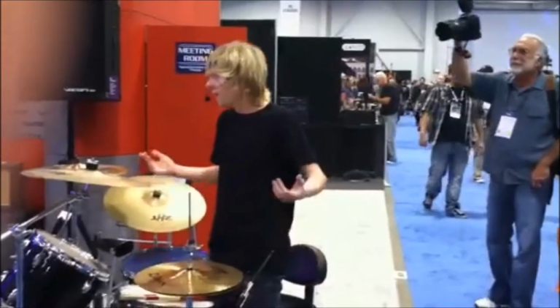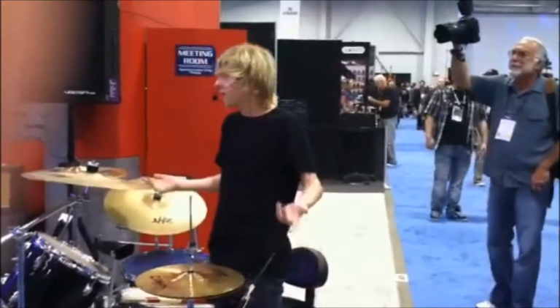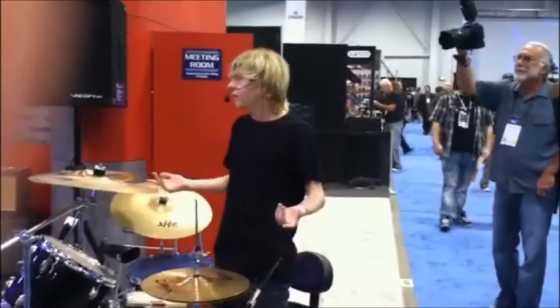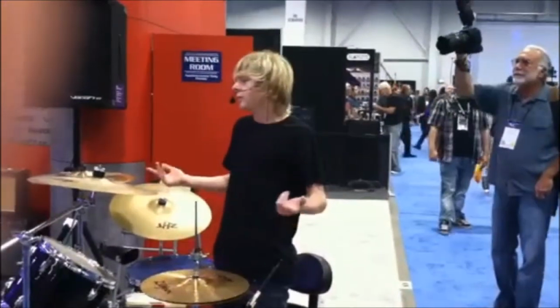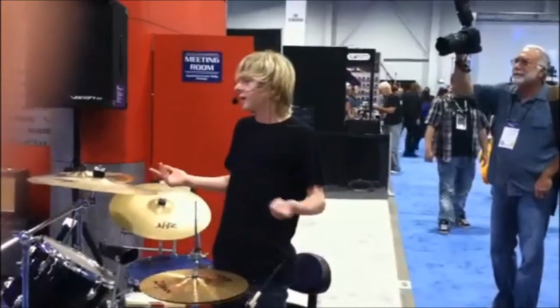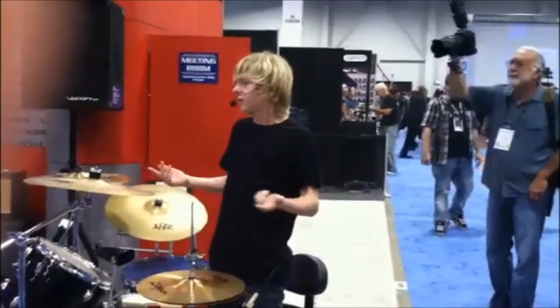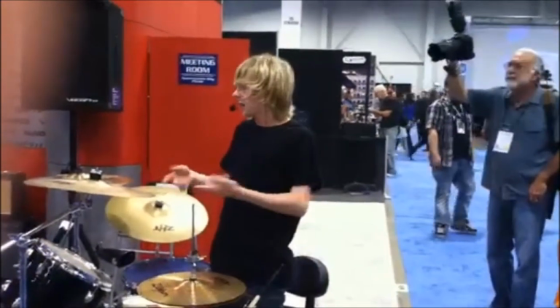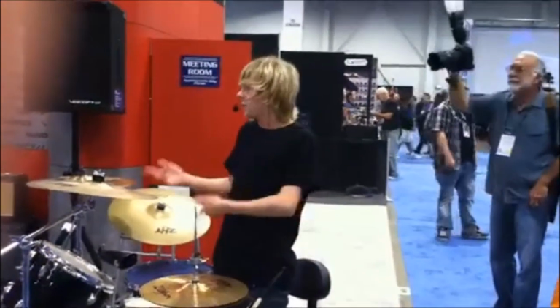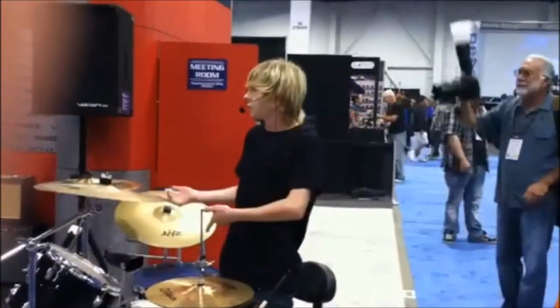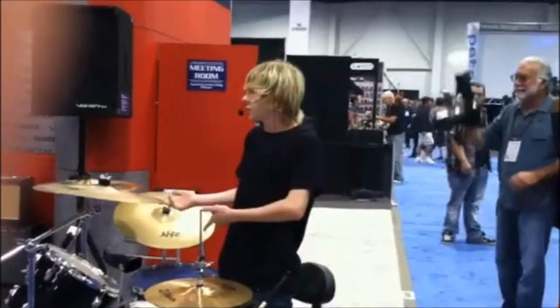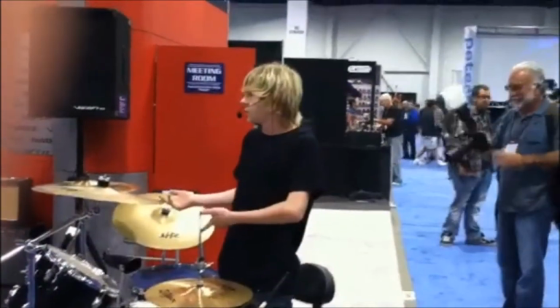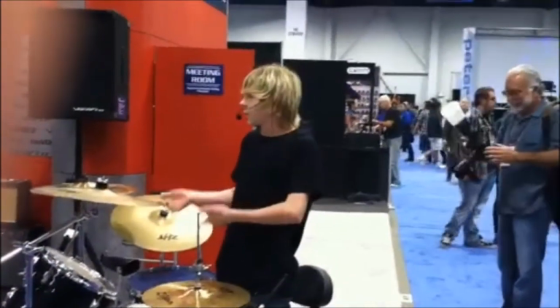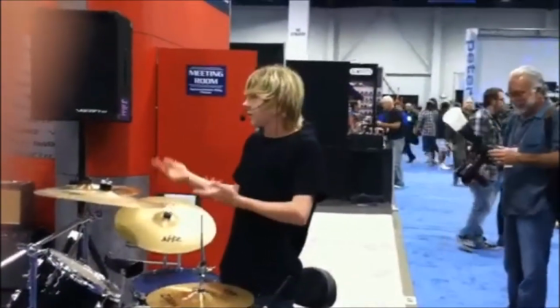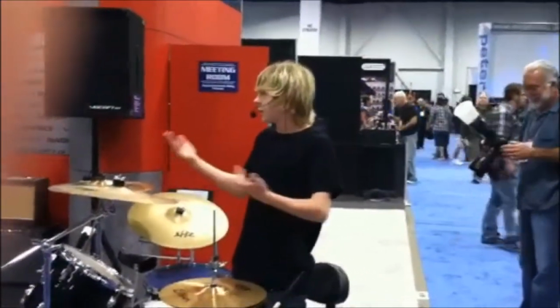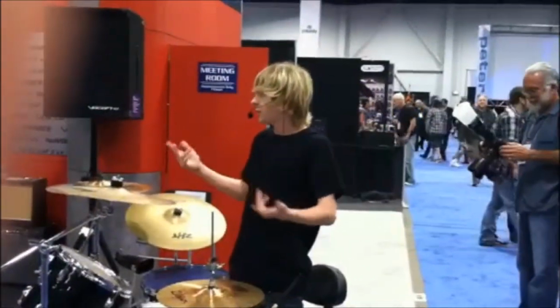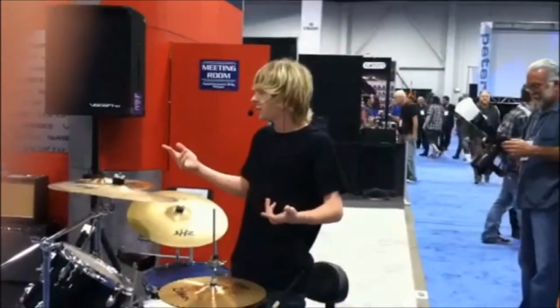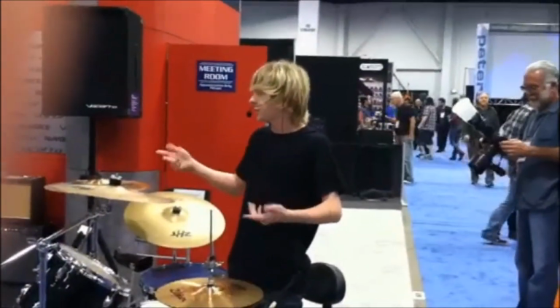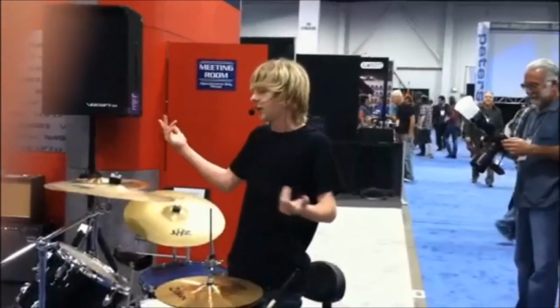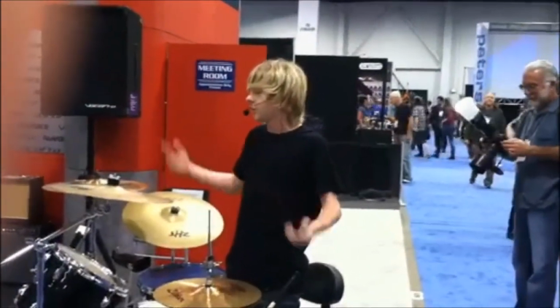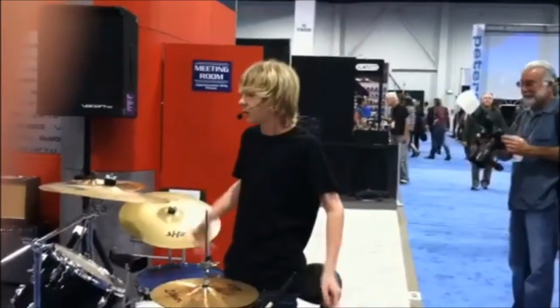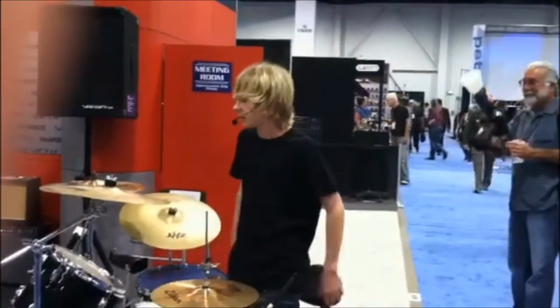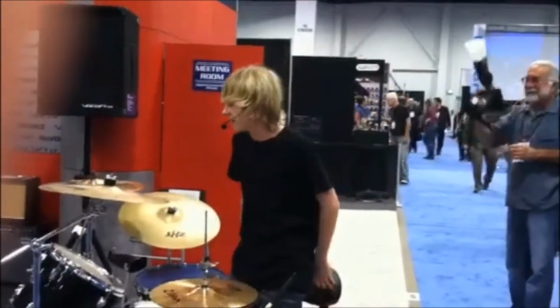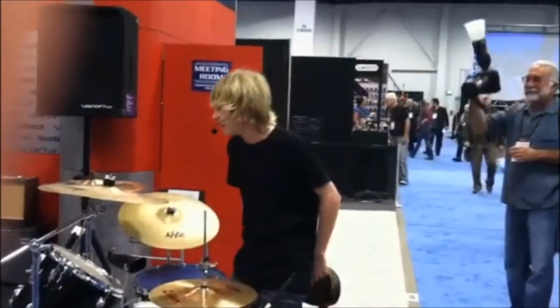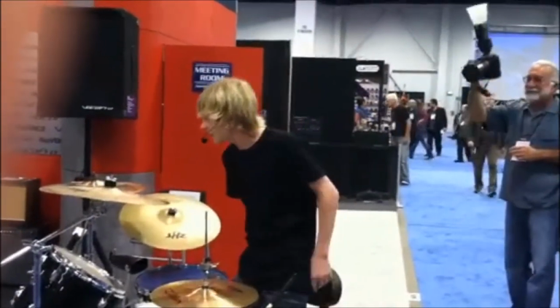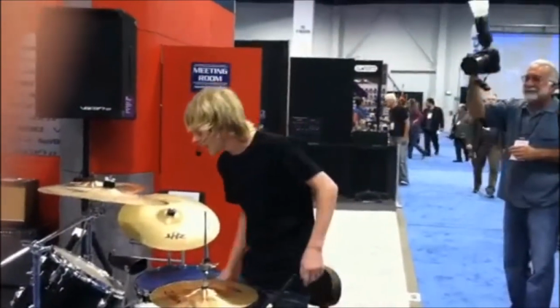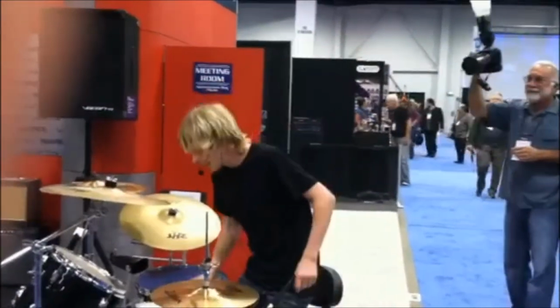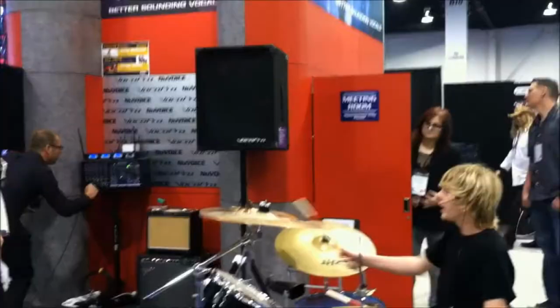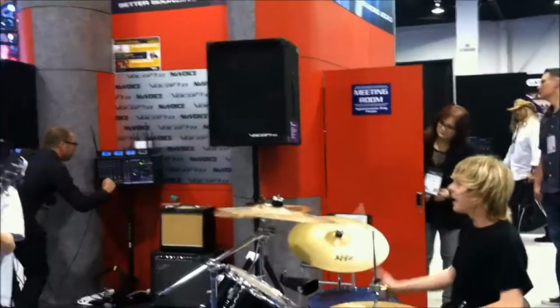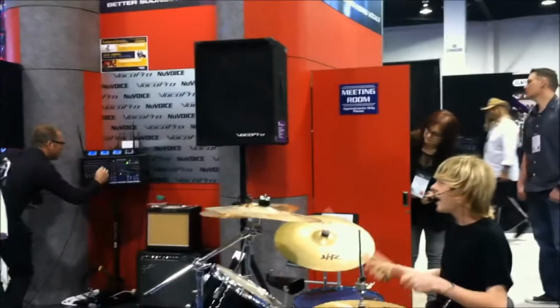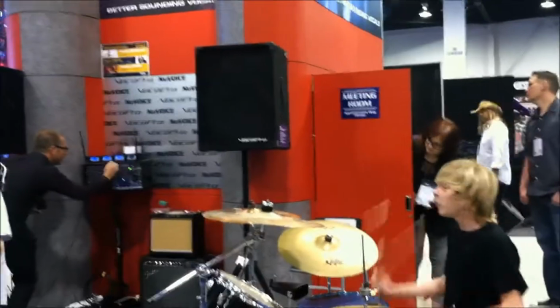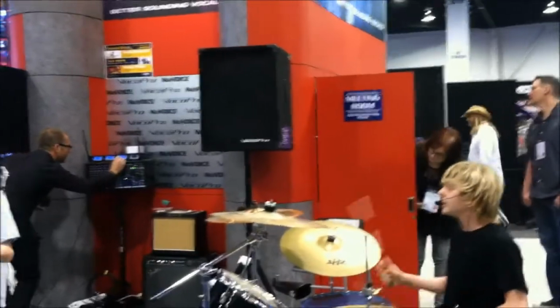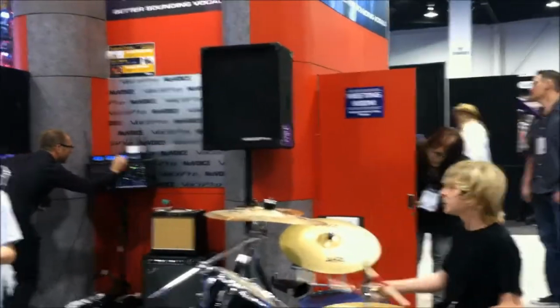I love it because I get to move around the drums, and my brother and sister get to move around the stage.